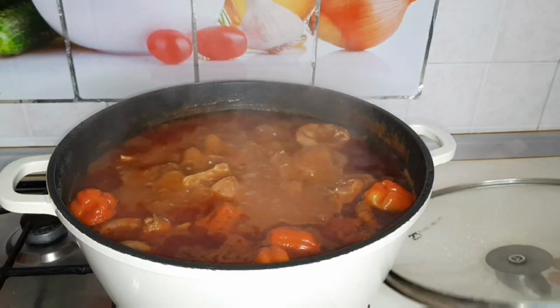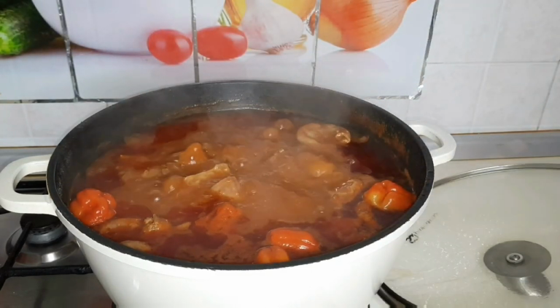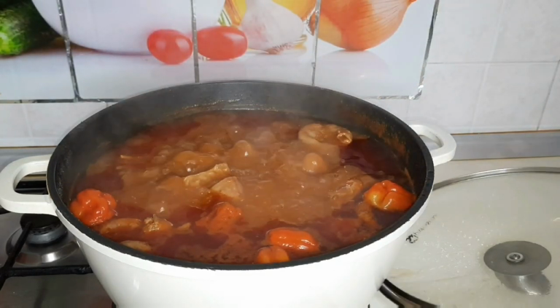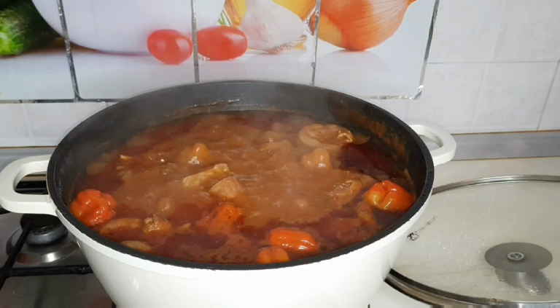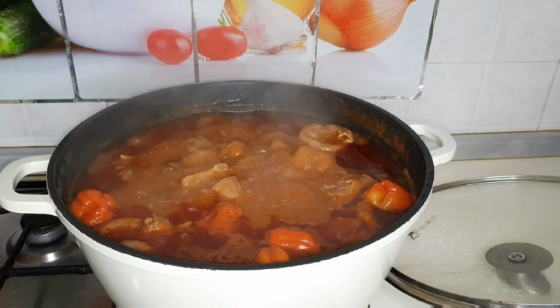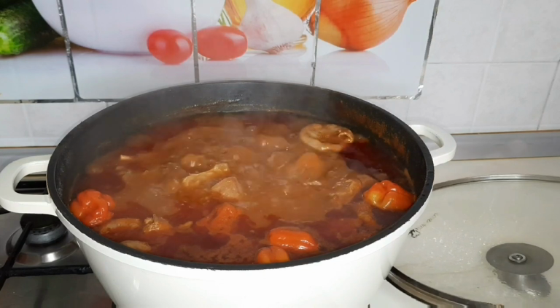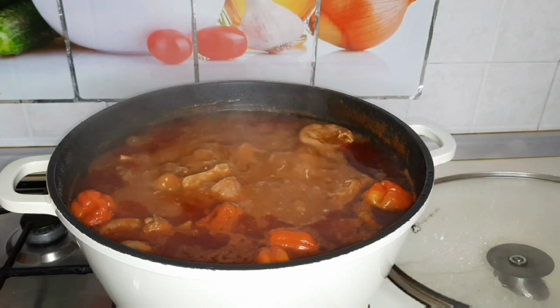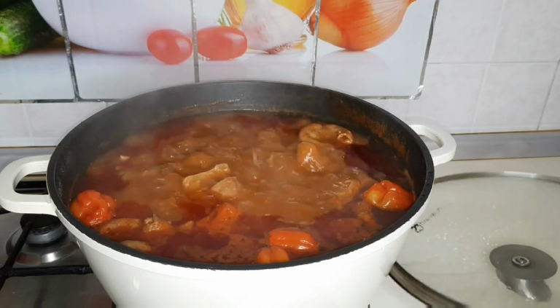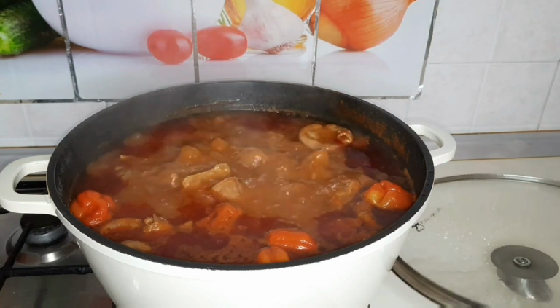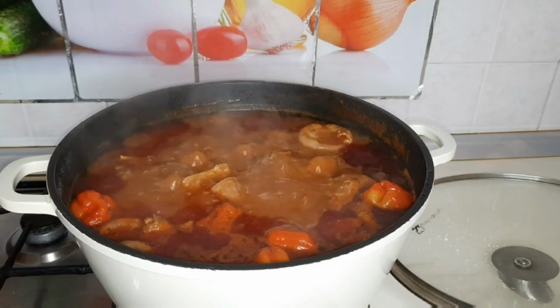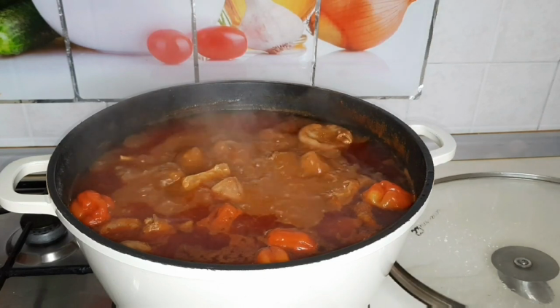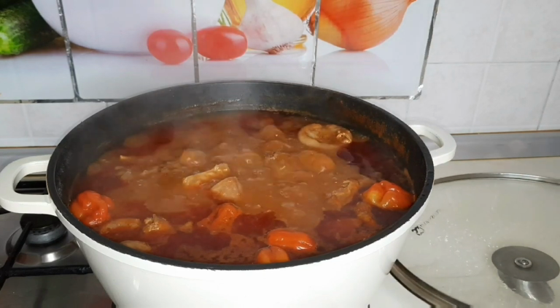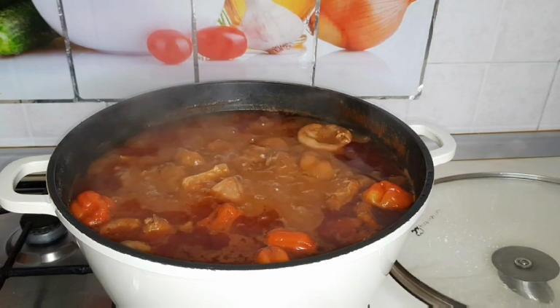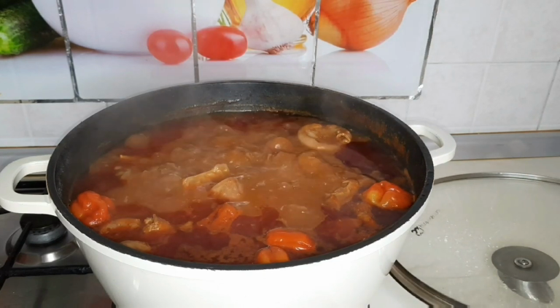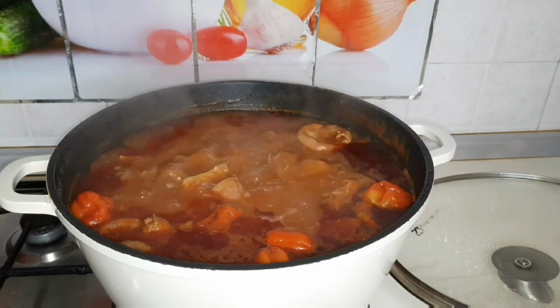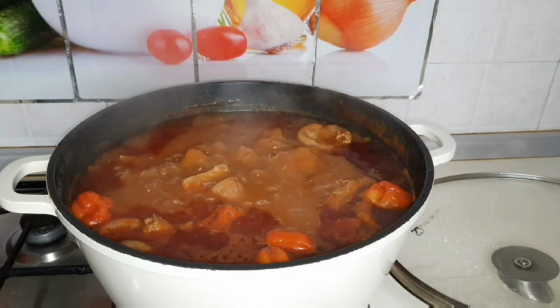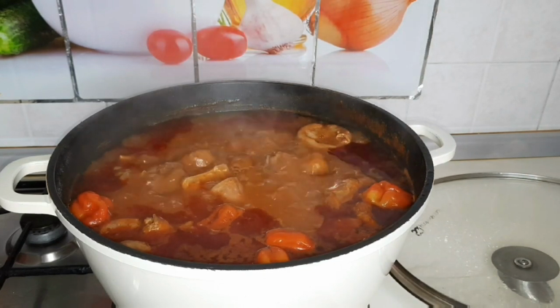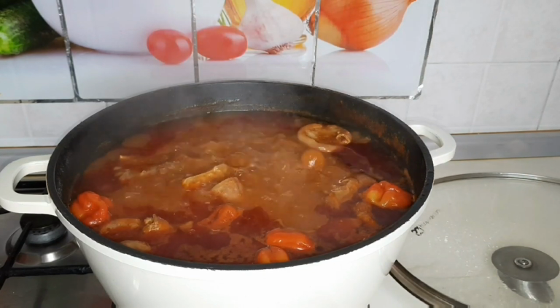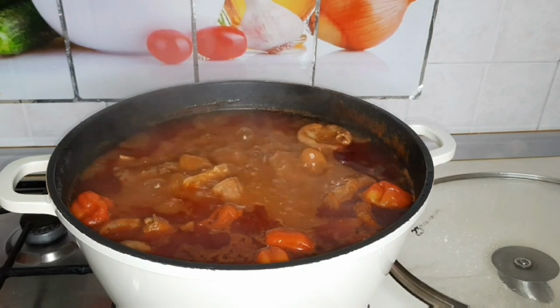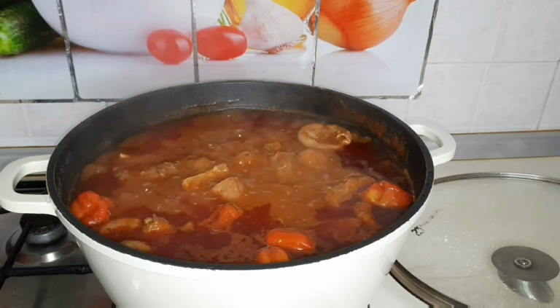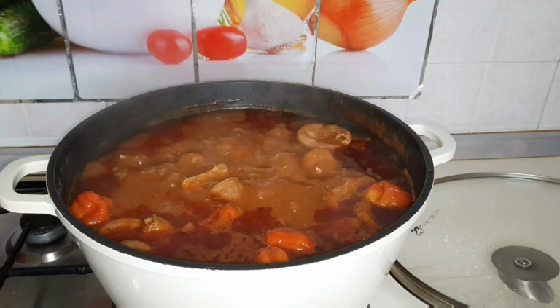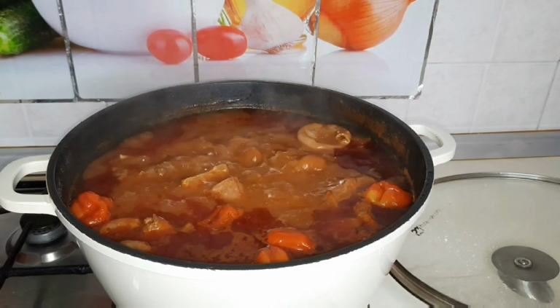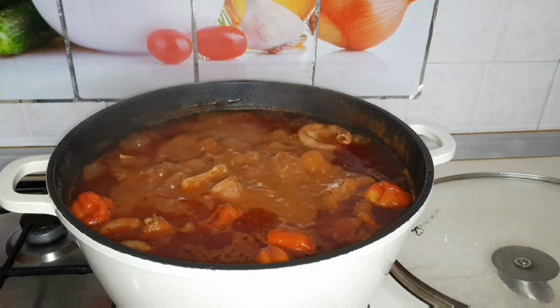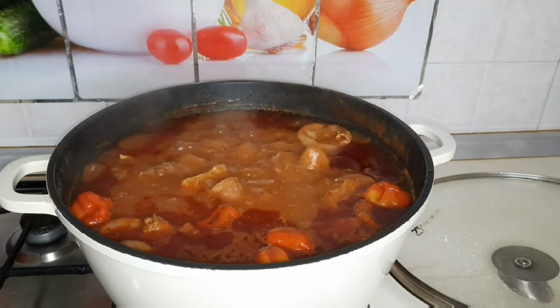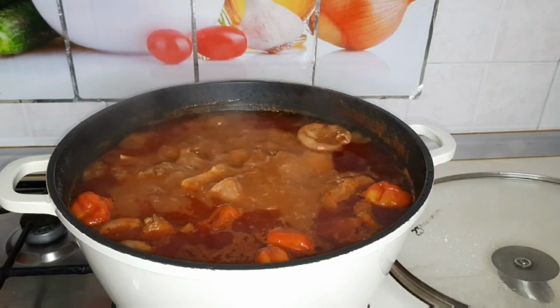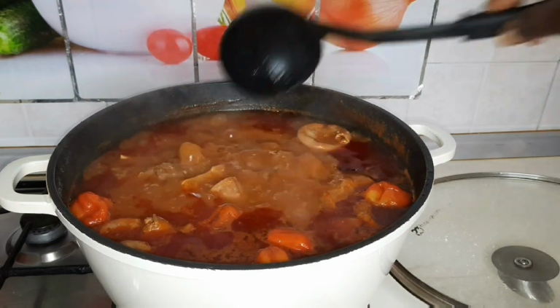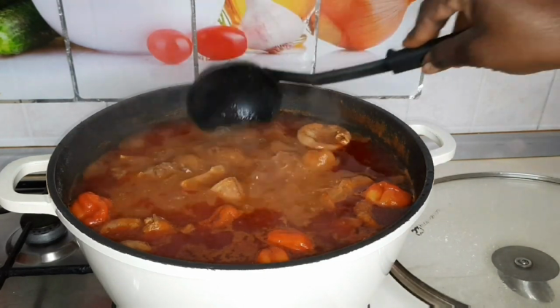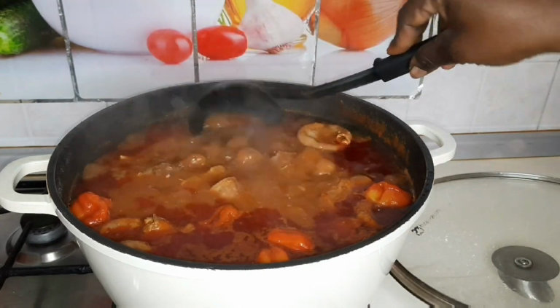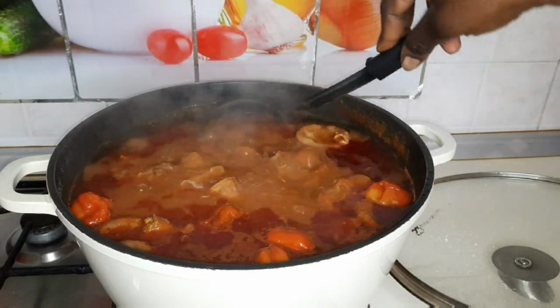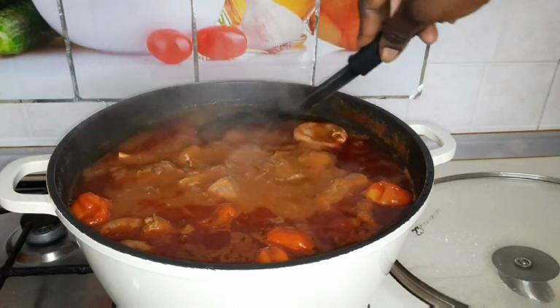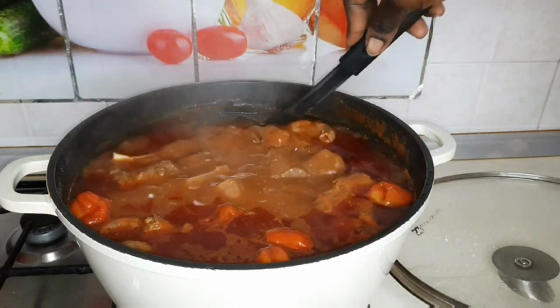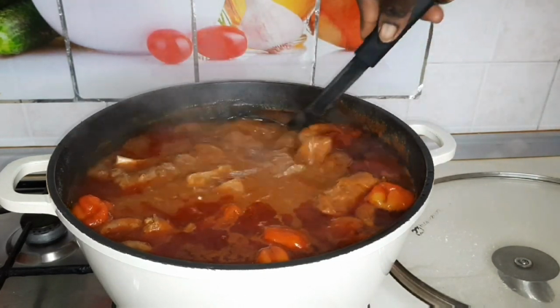The aroma is already out. Oh my god, it's smelling so good.